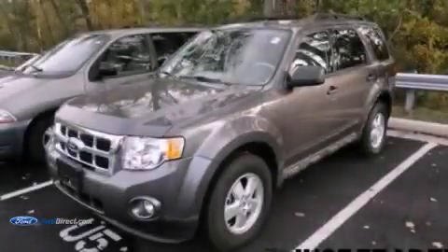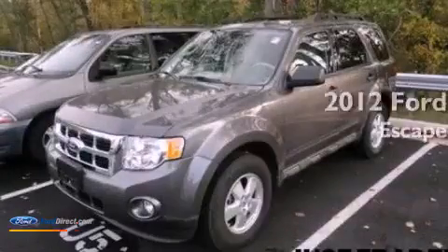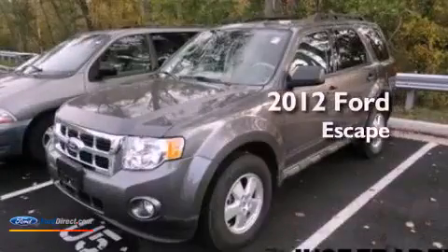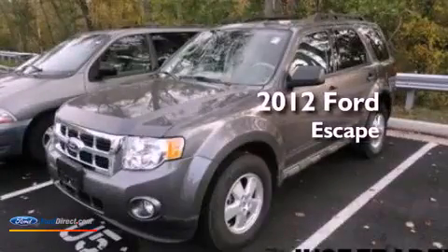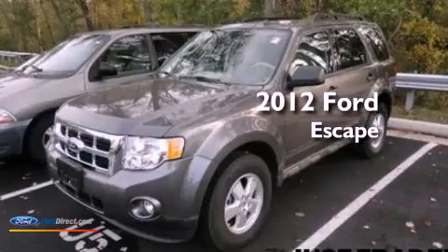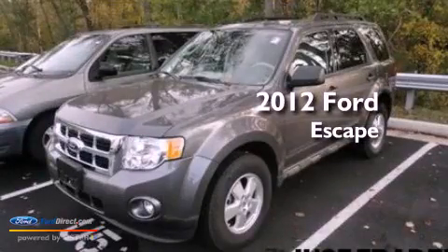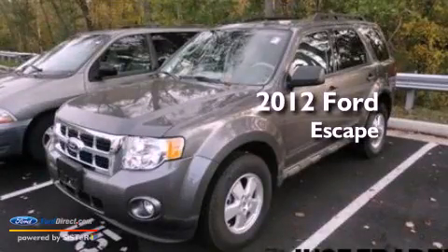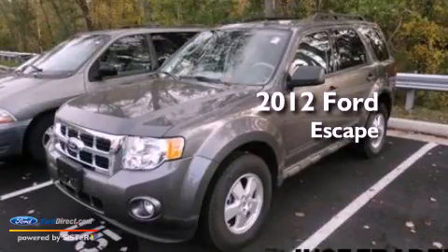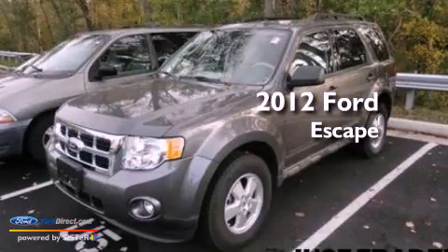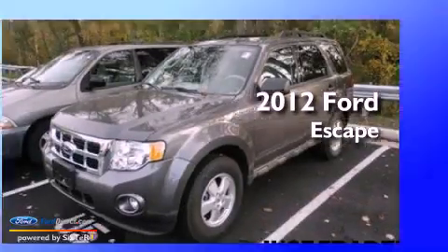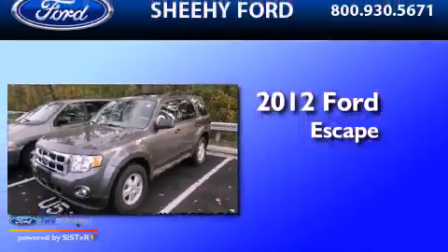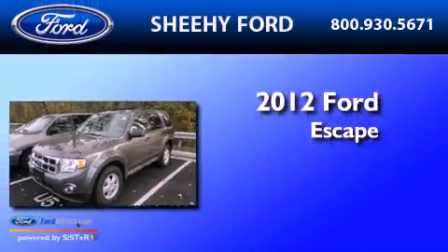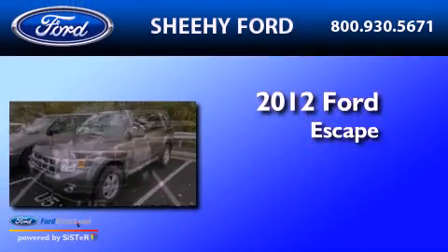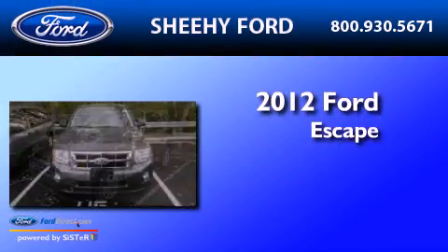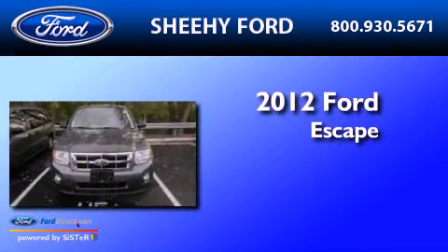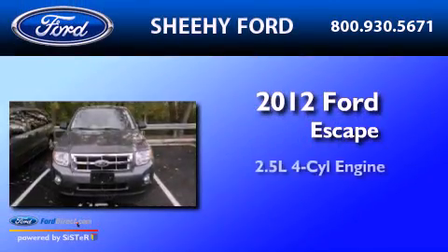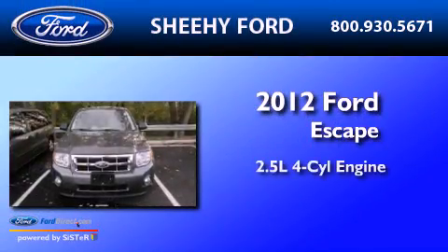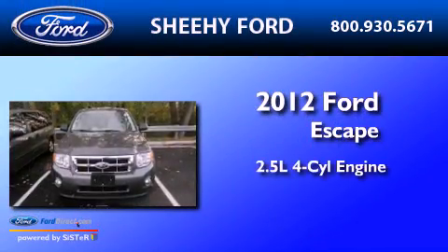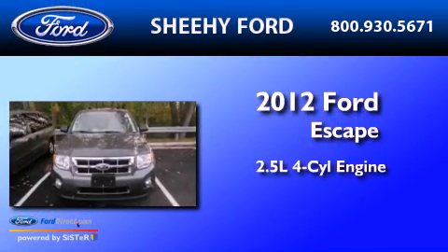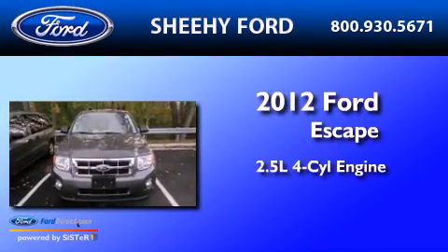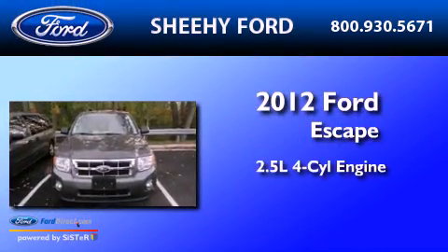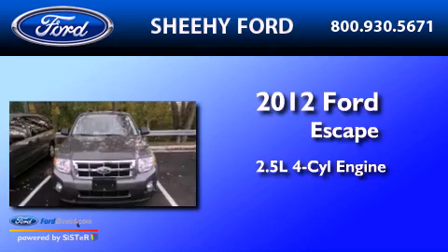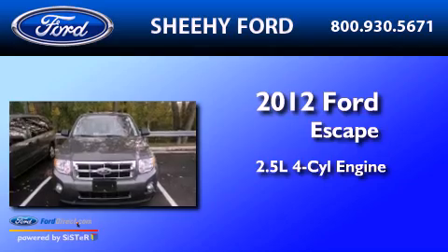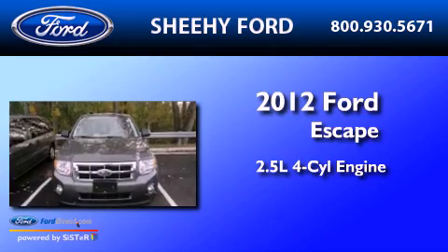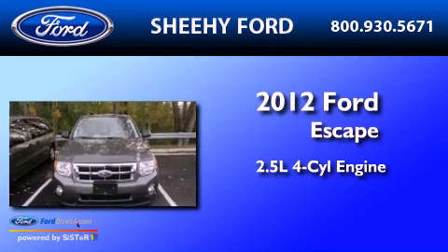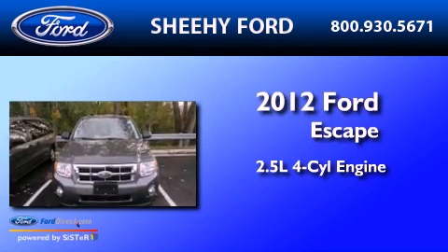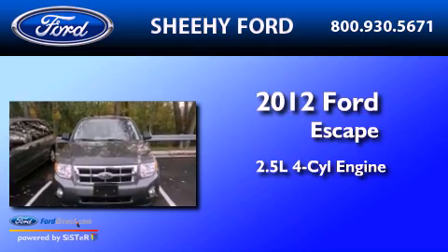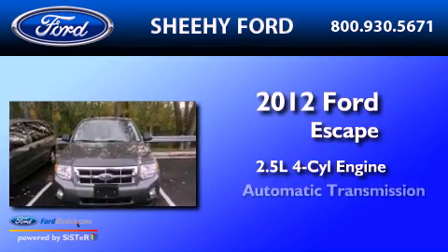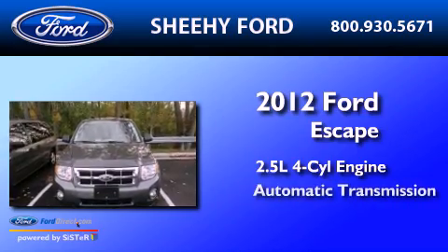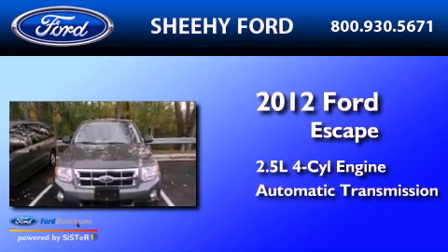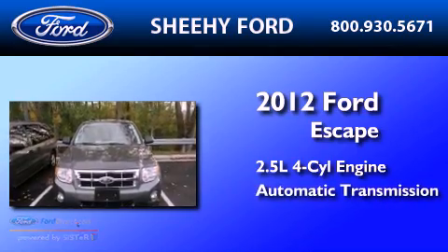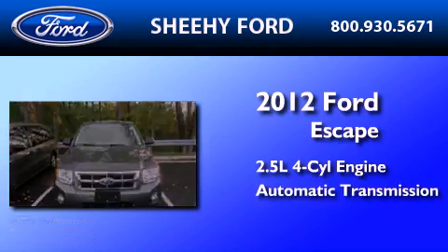This is a 2012 Ford Escape. It features a 2.5-liter four-cylinder engine and an automatic transmission.